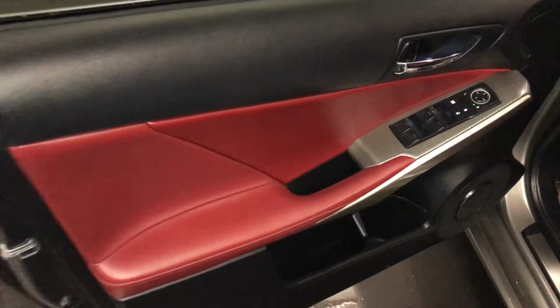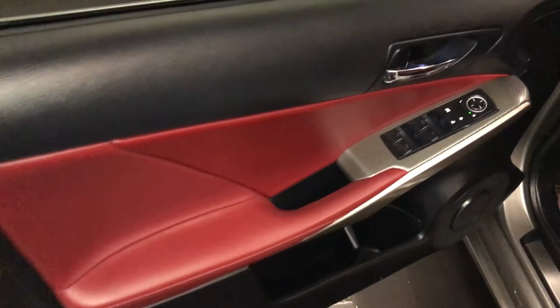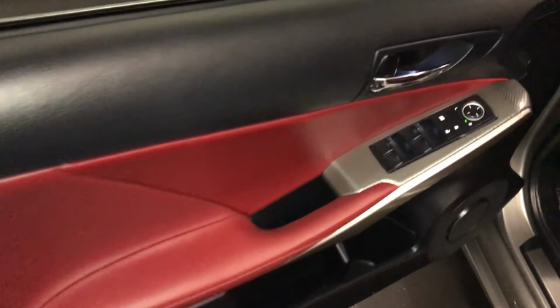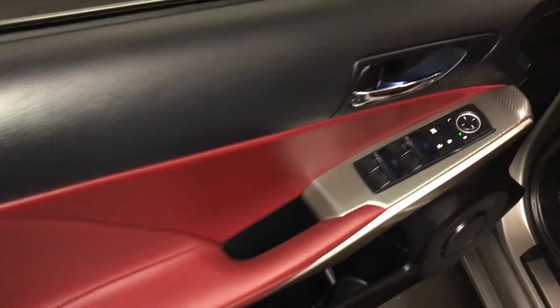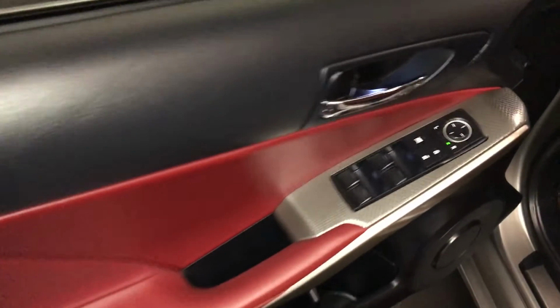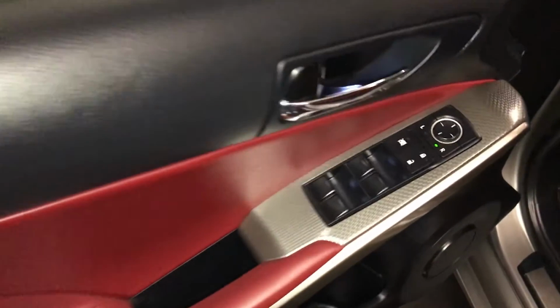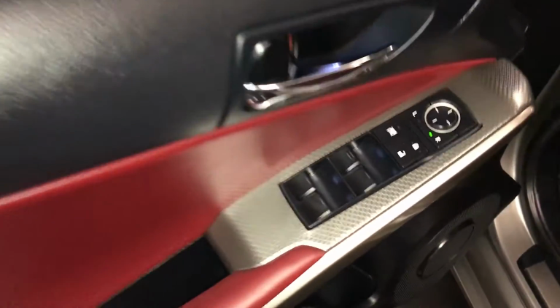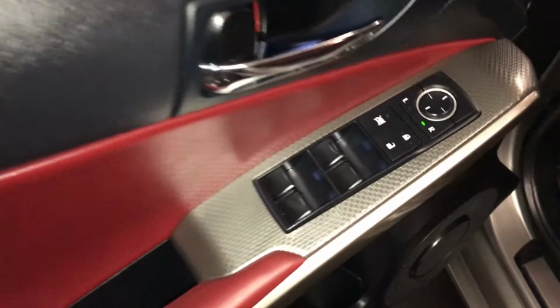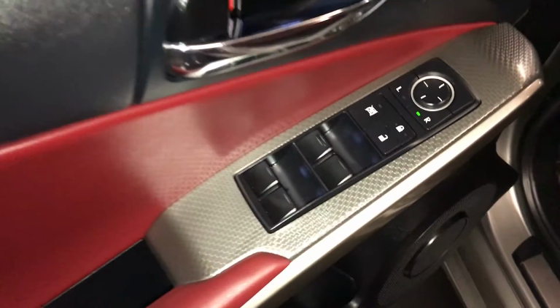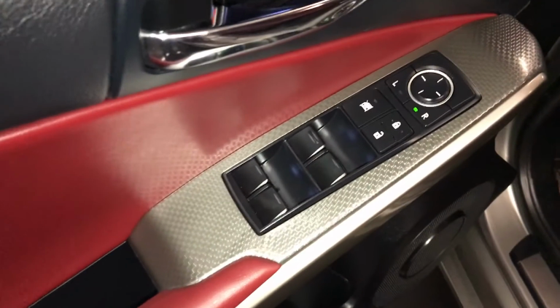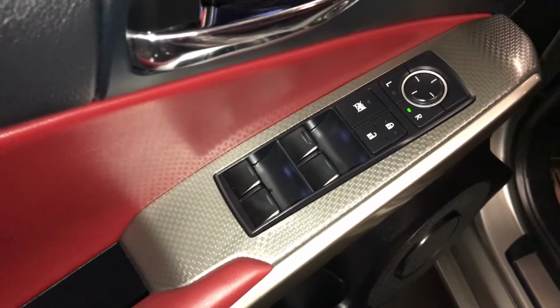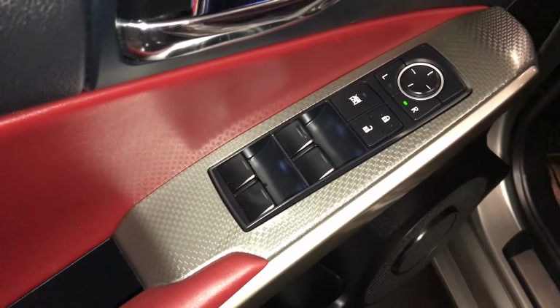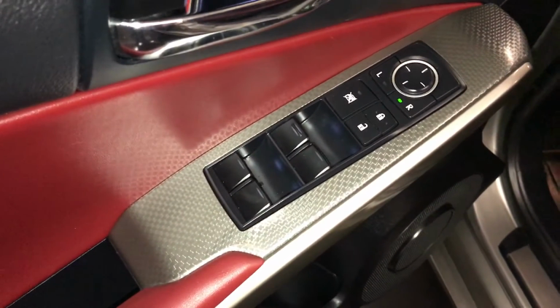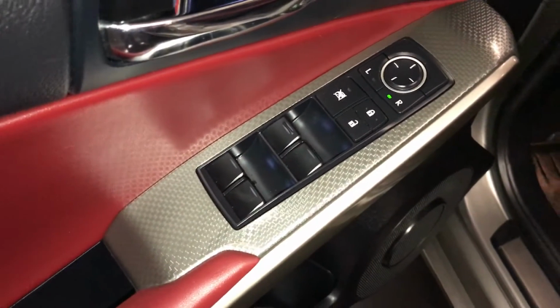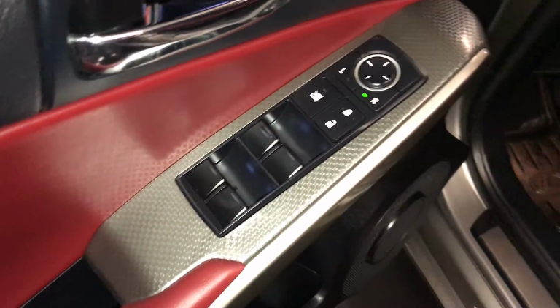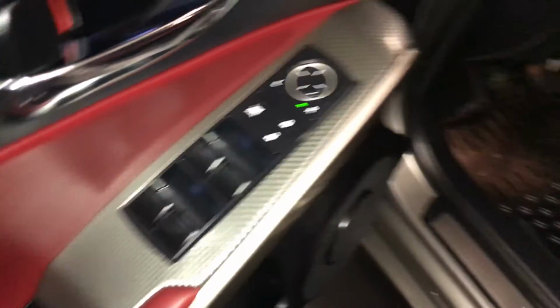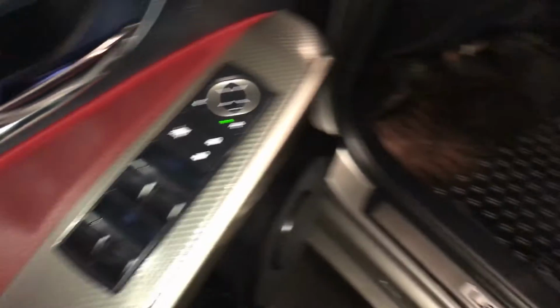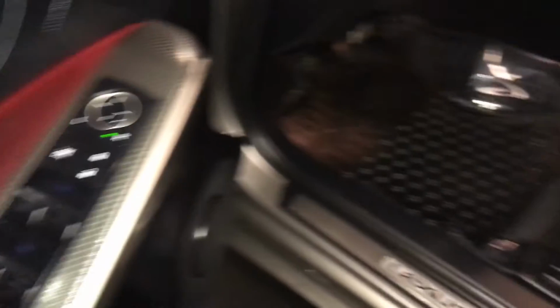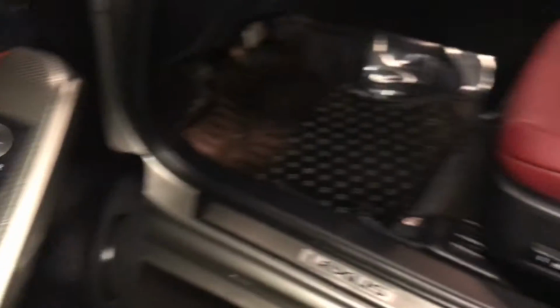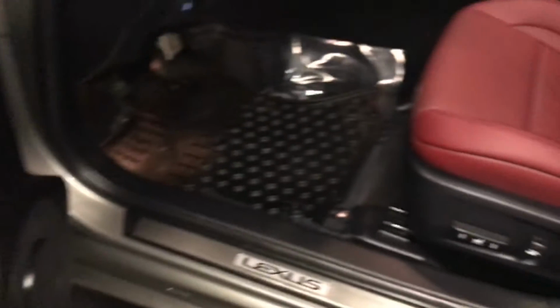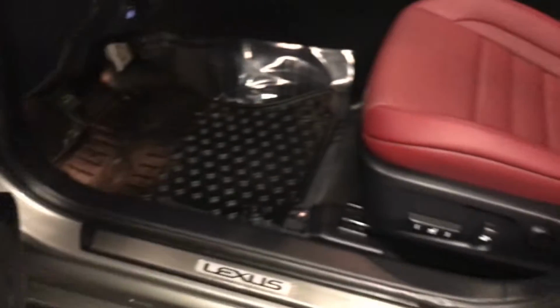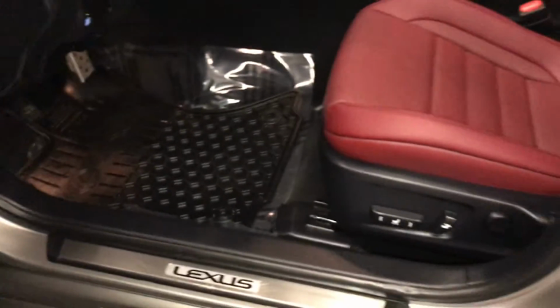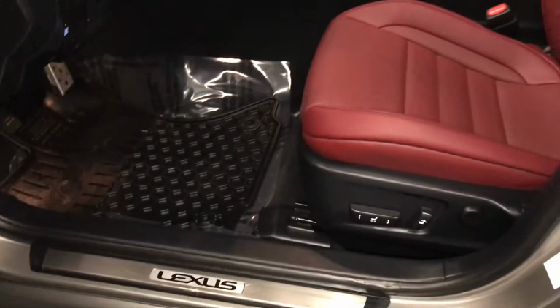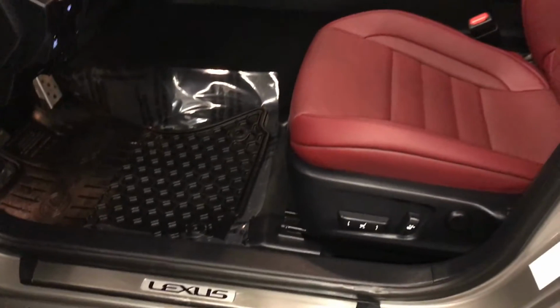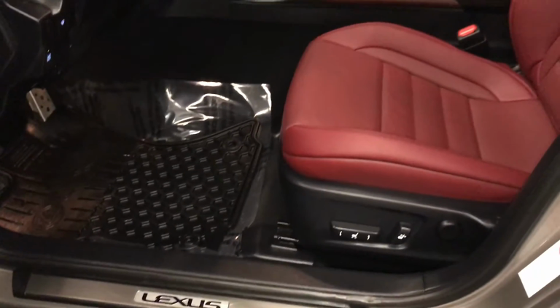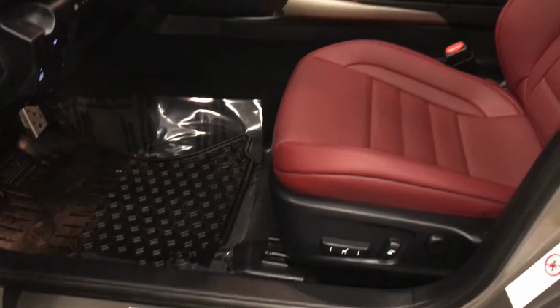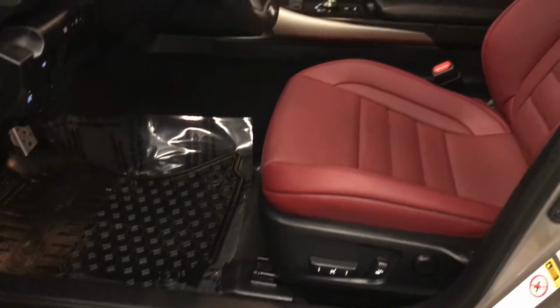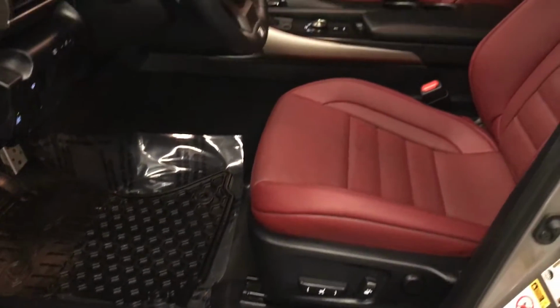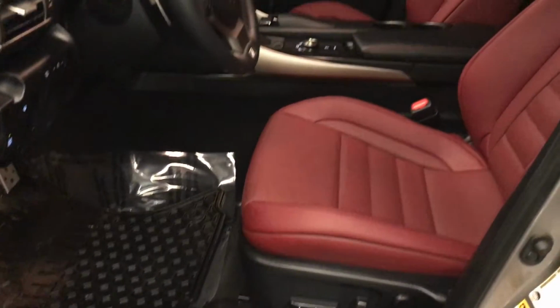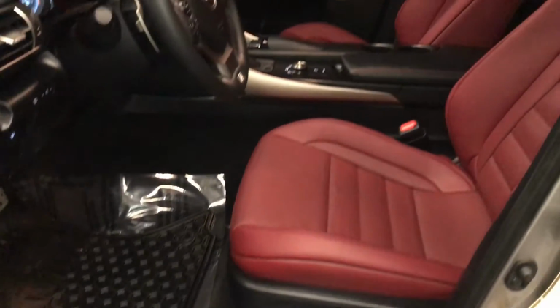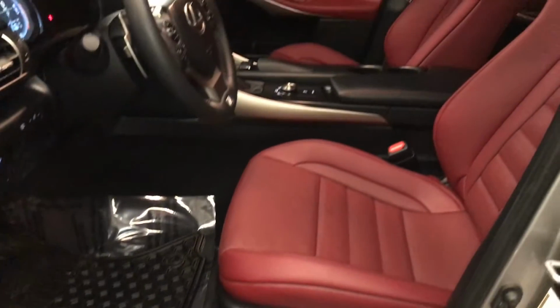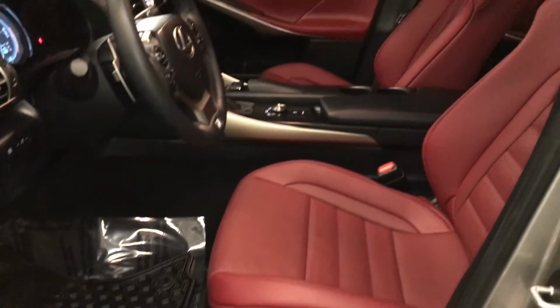Powered windows, locks, and side mirrors. Power adjustable front seats; the driver has lumbar support.